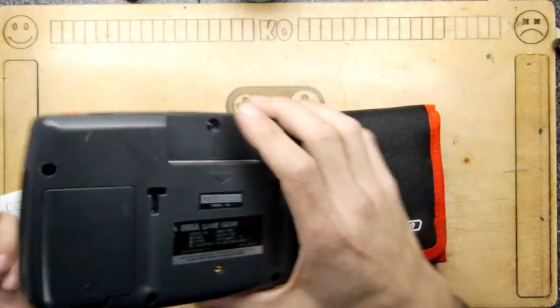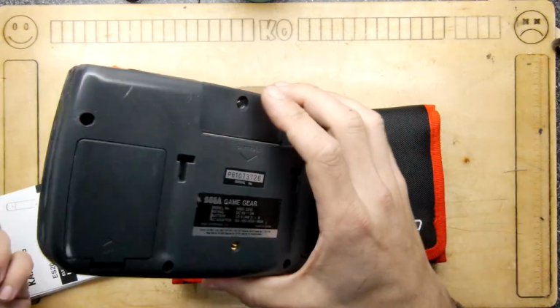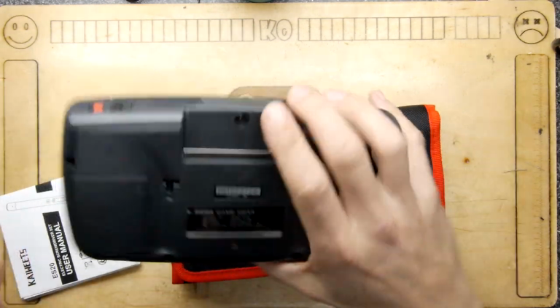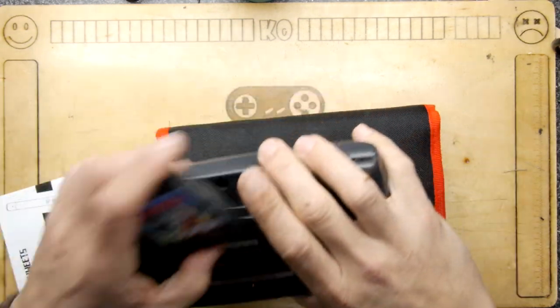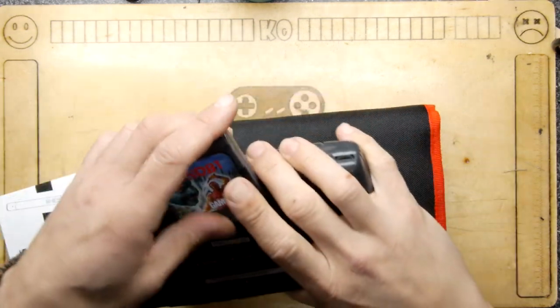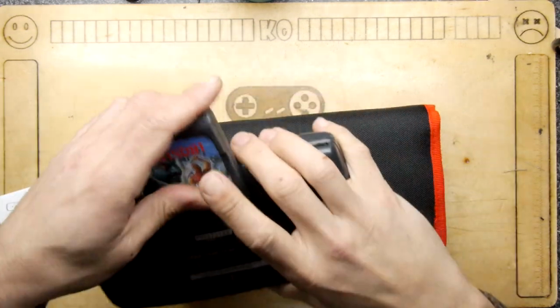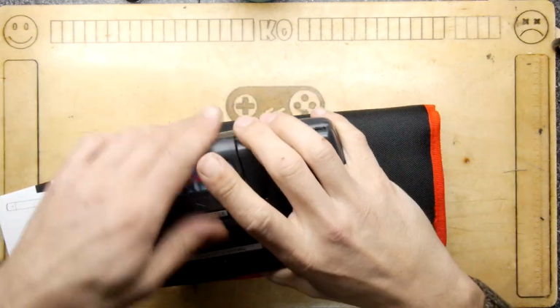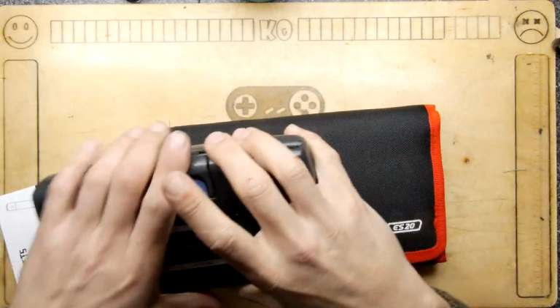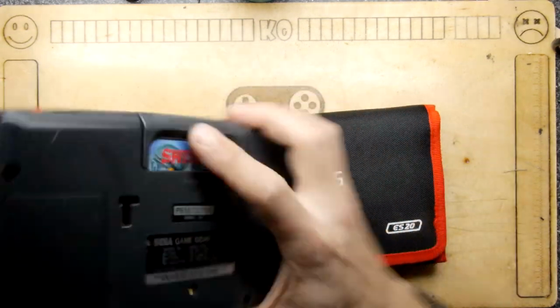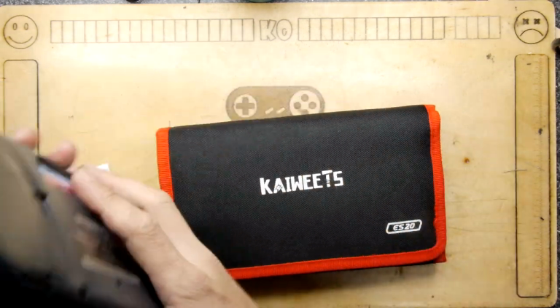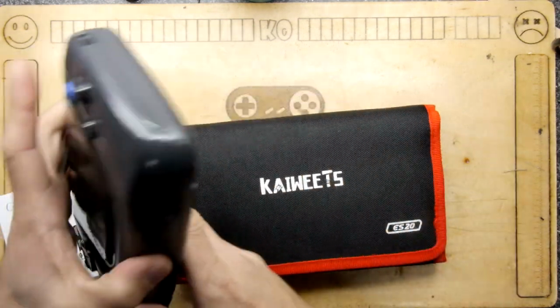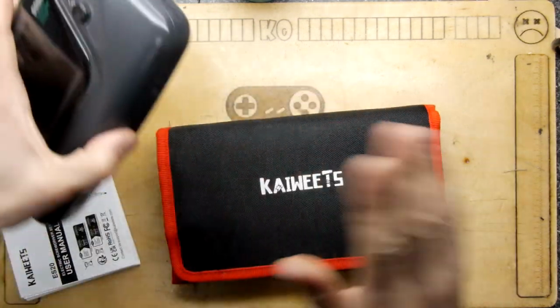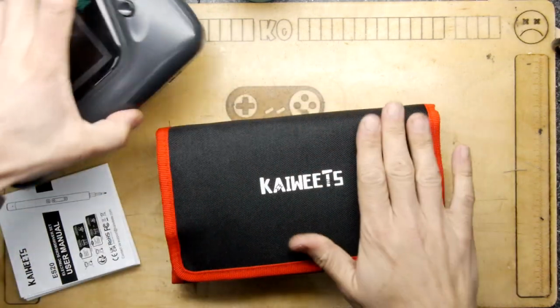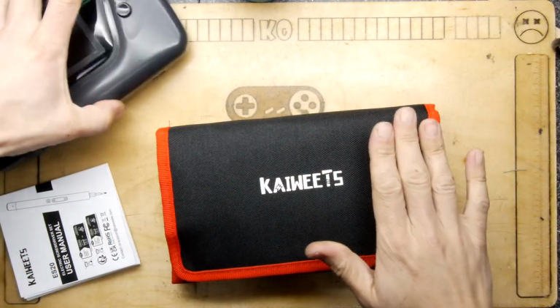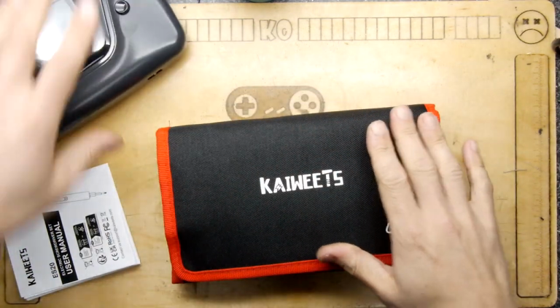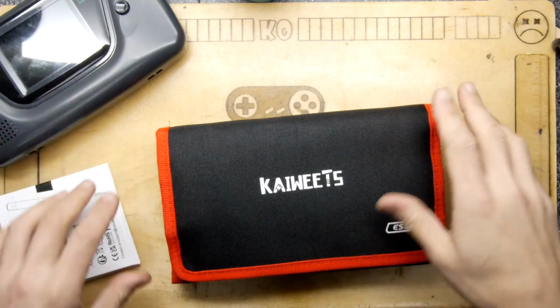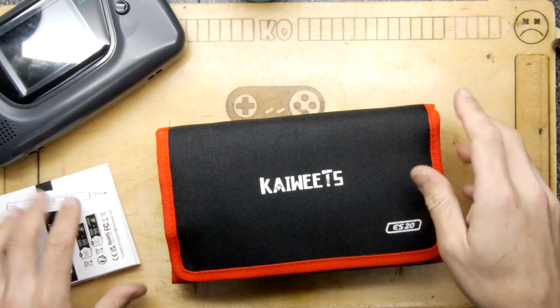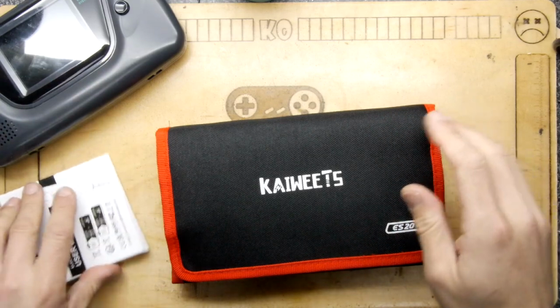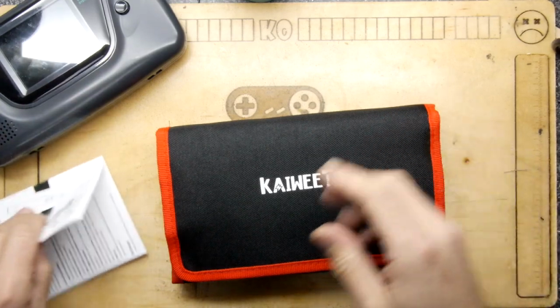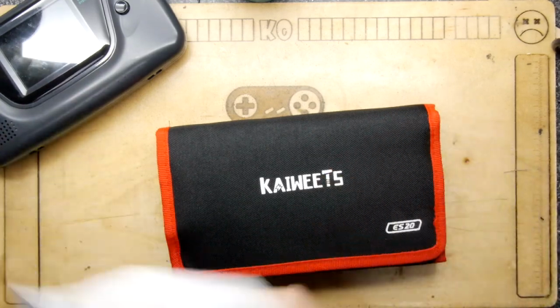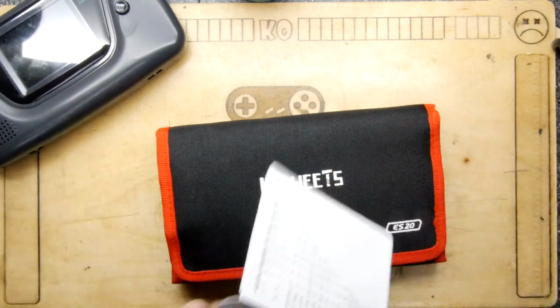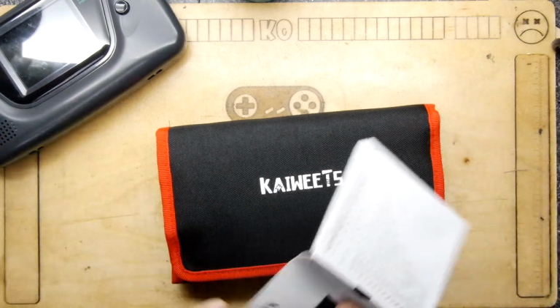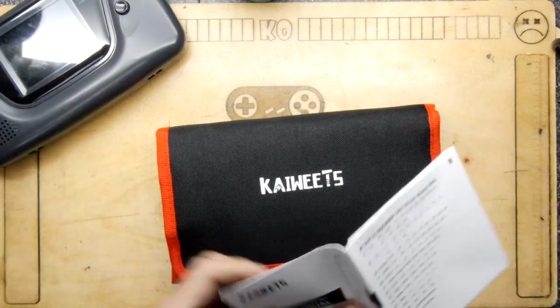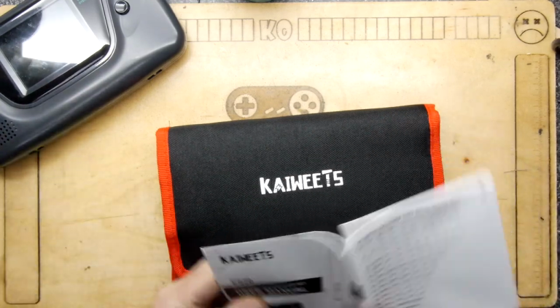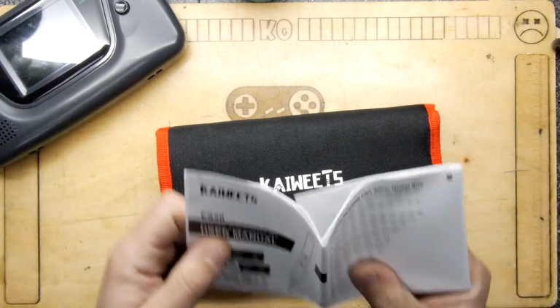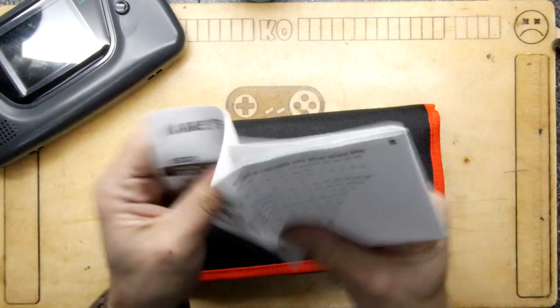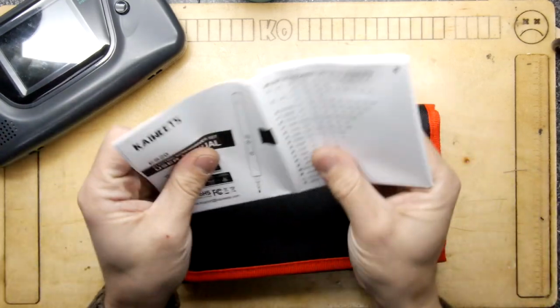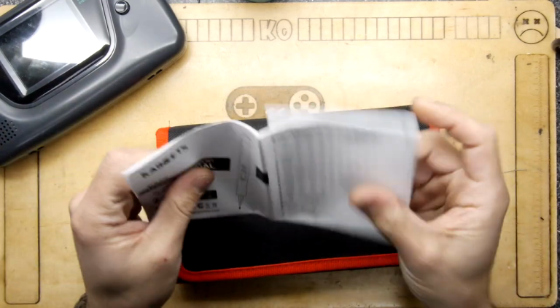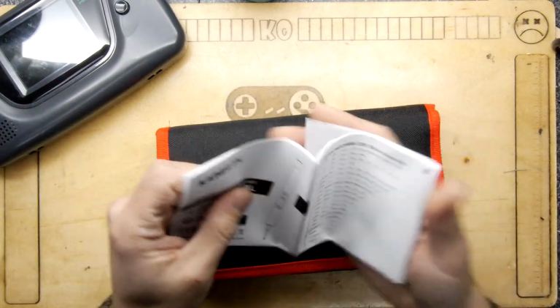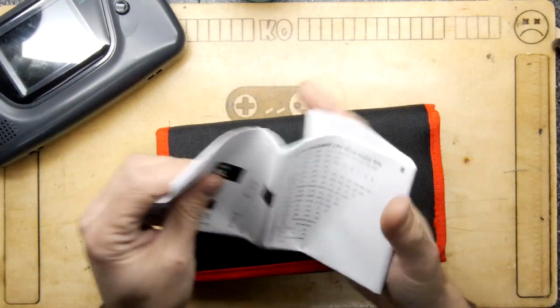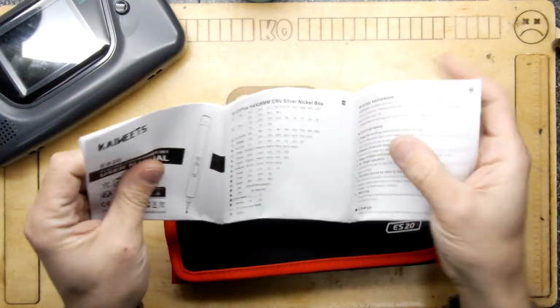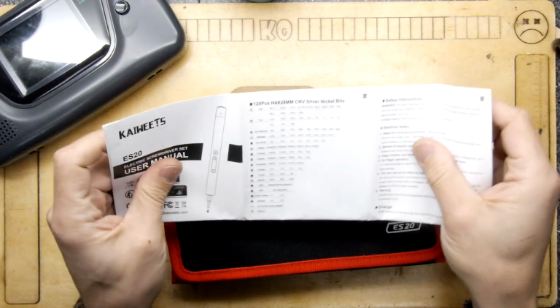I was getting ahead of myself, of course, because we haven't even opened the thing and it might need charging. Let's have a quick look at the manual.